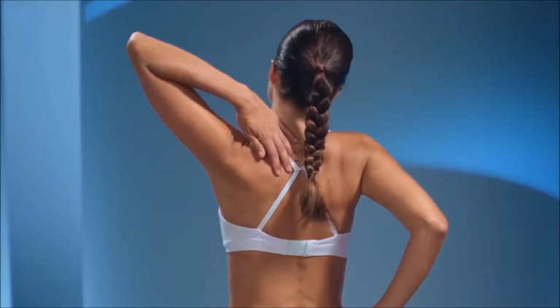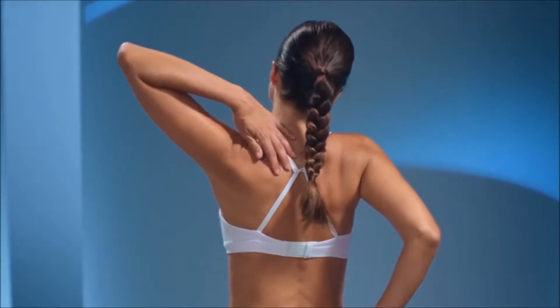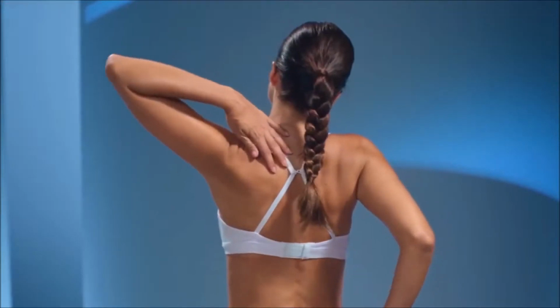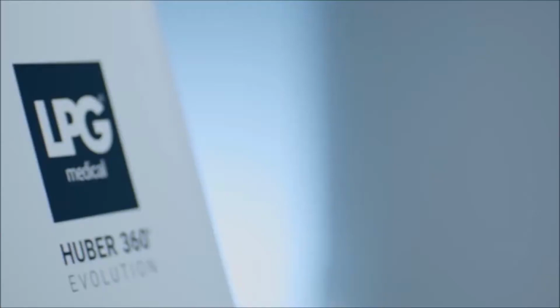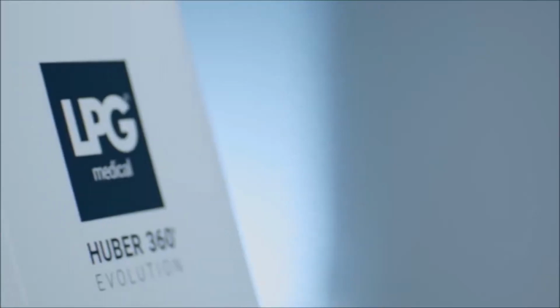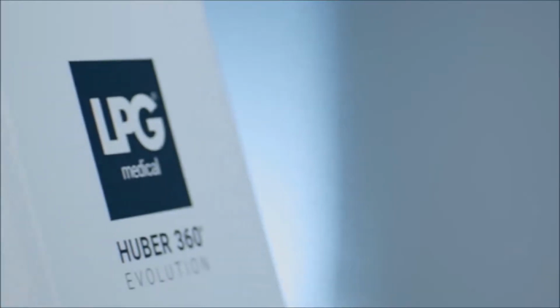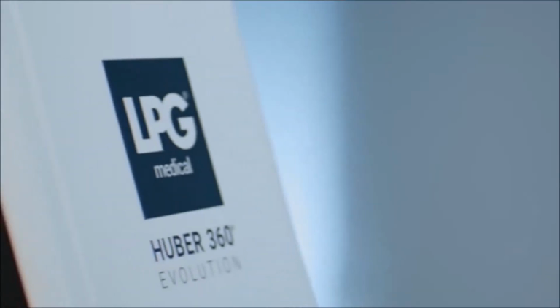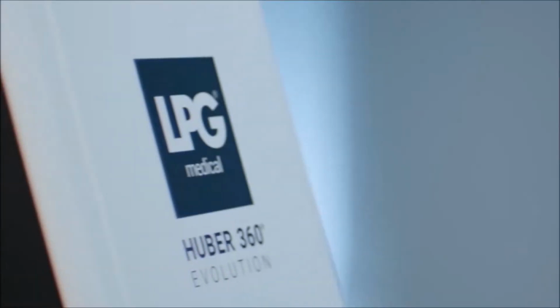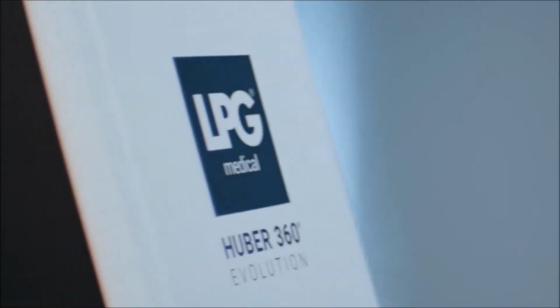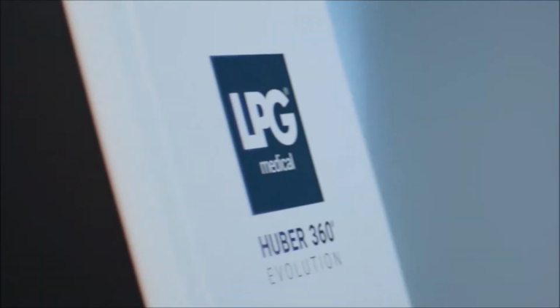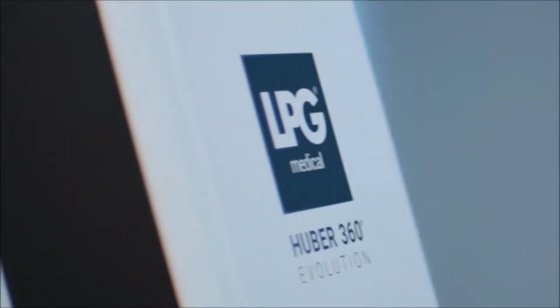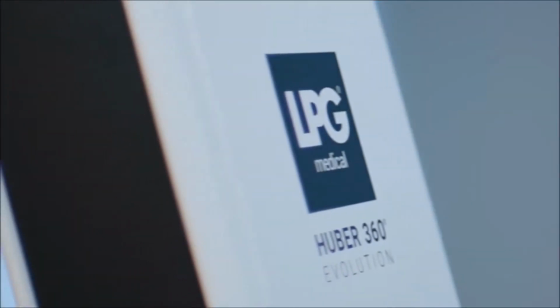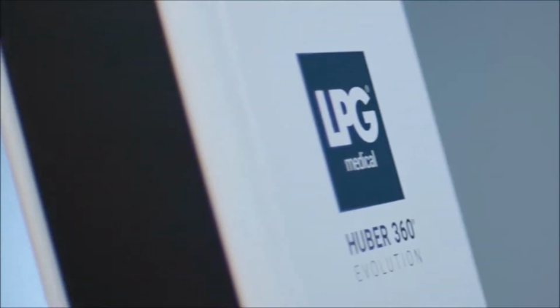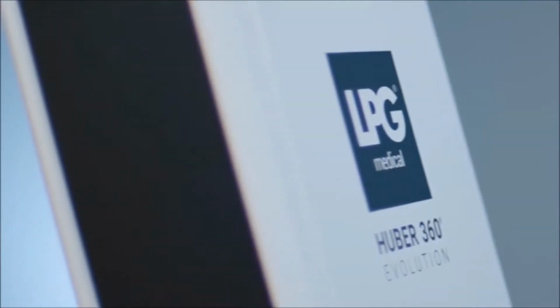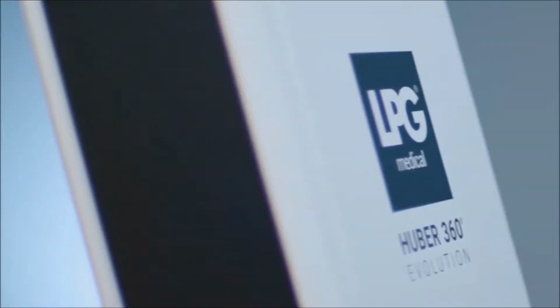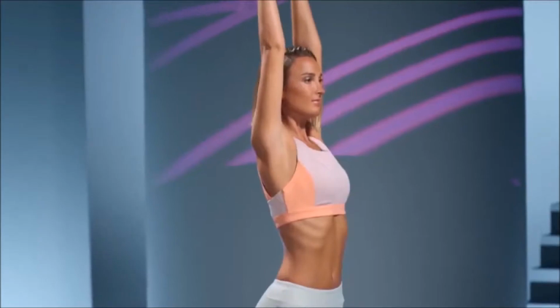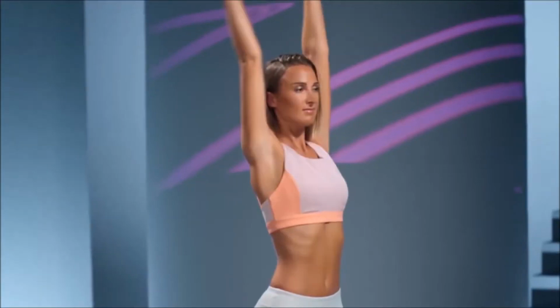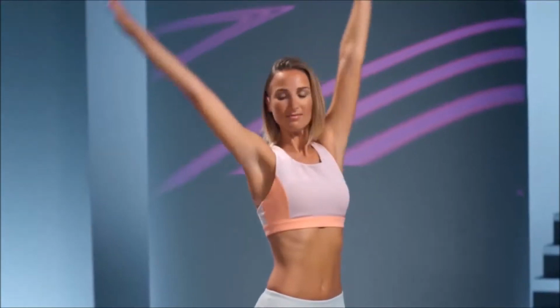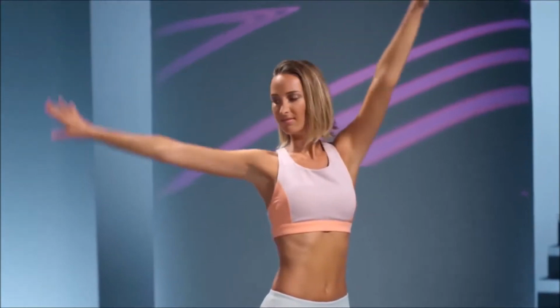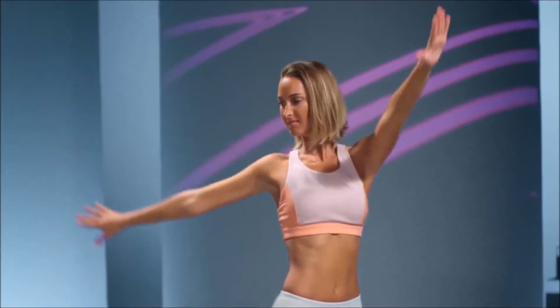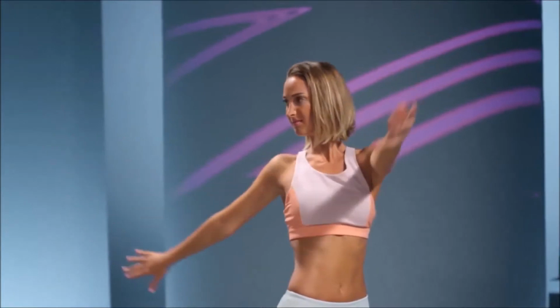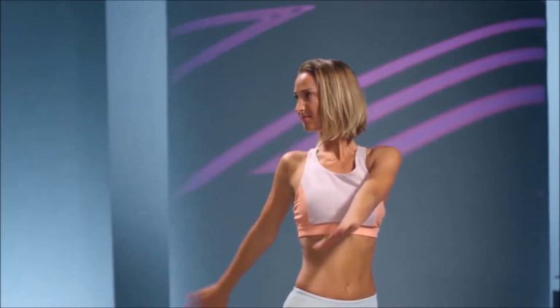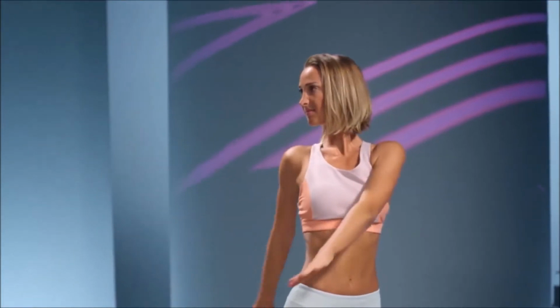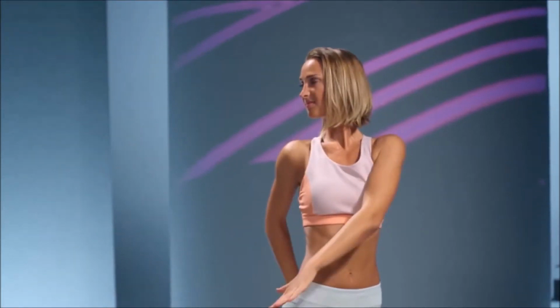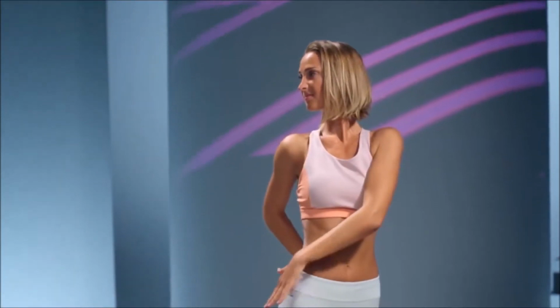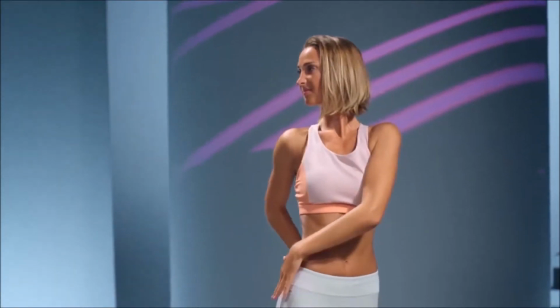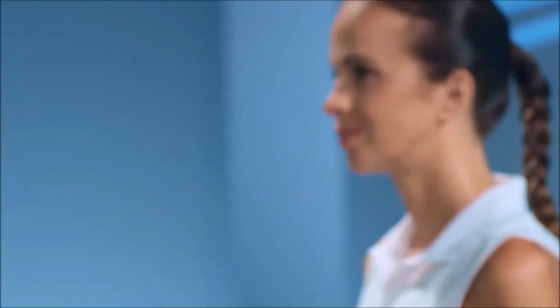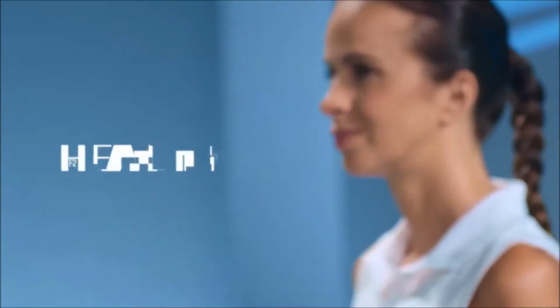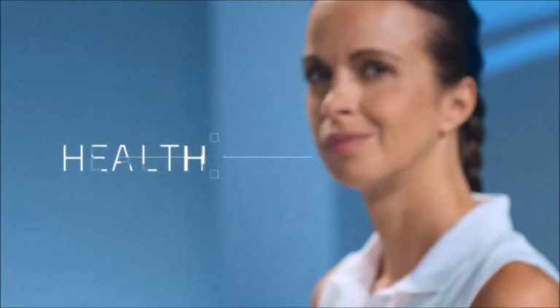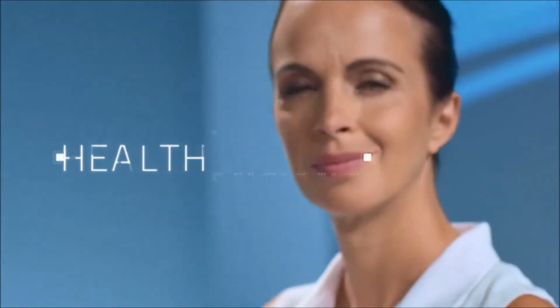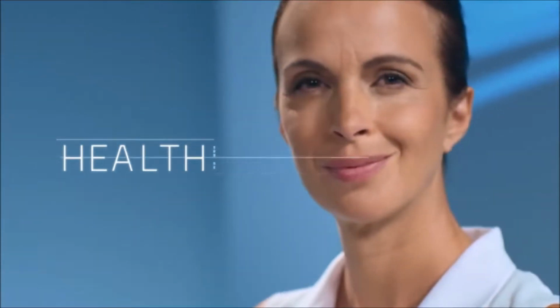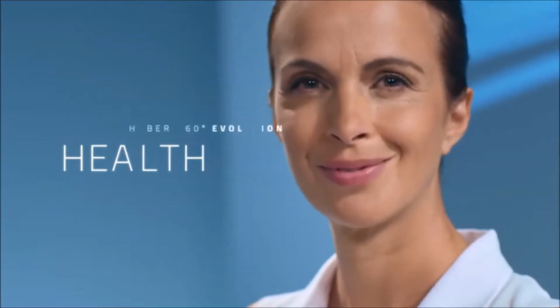The new Hubert 360 Evolution reveals the very best of technology — that of the human body.